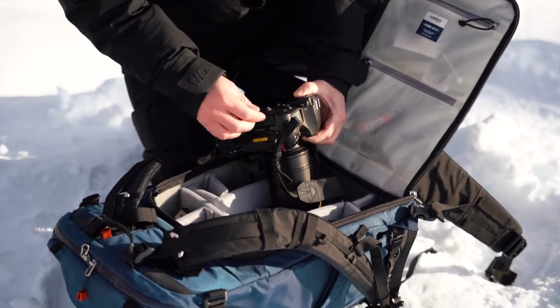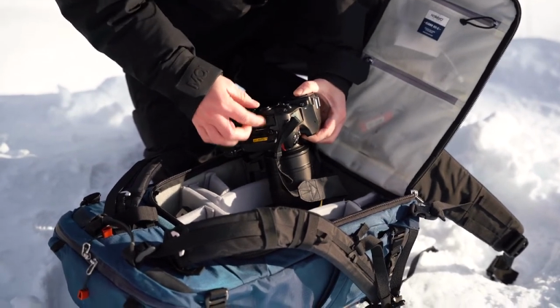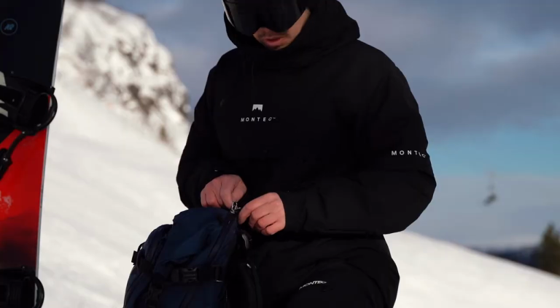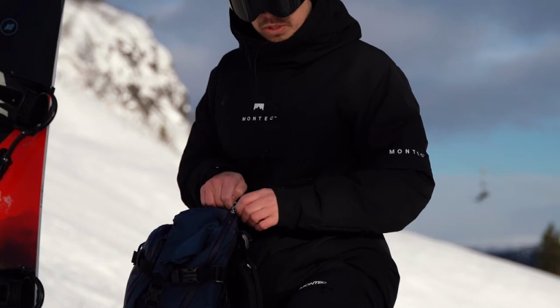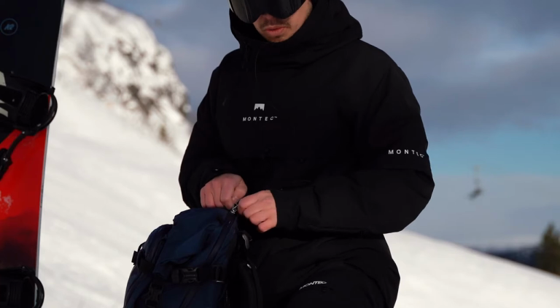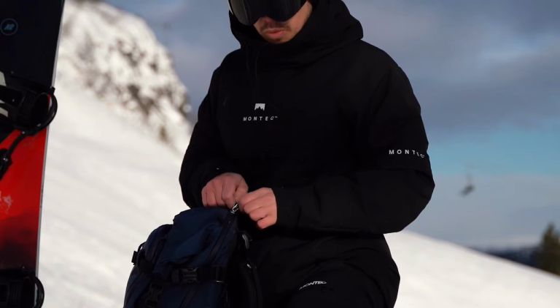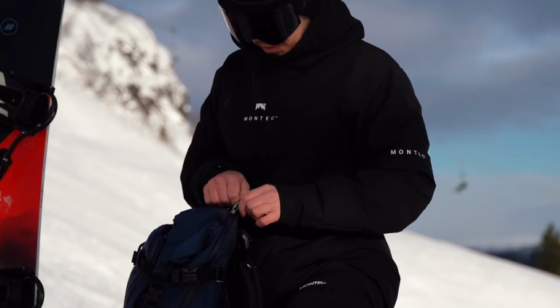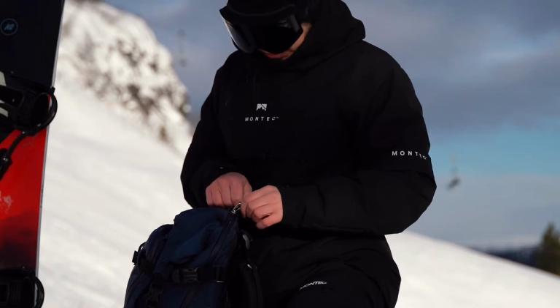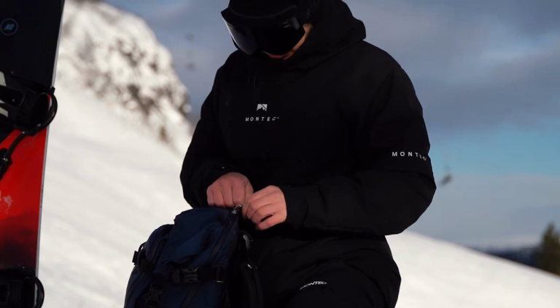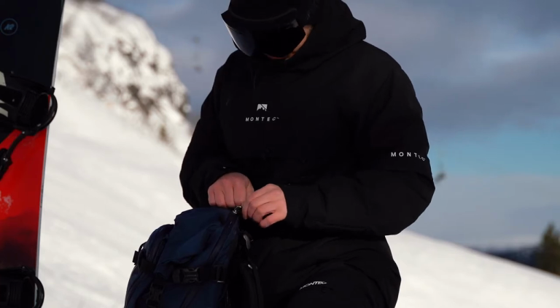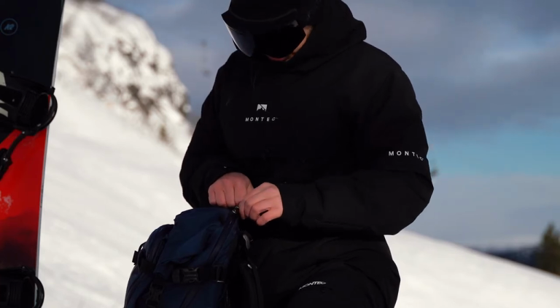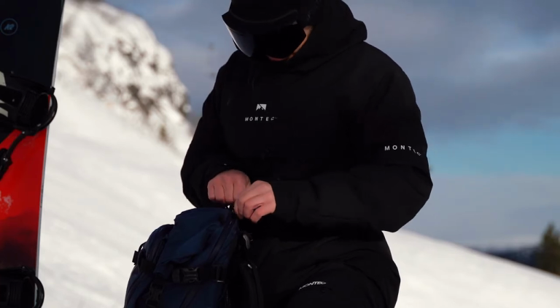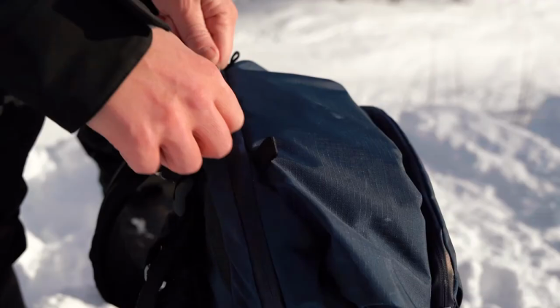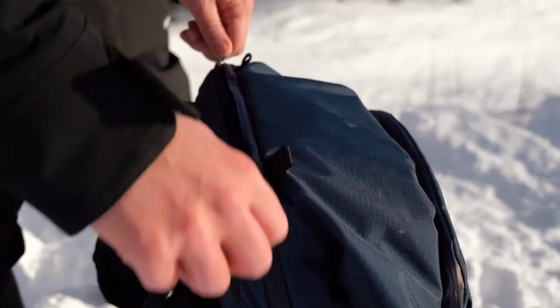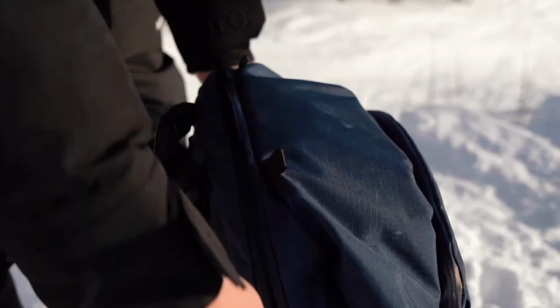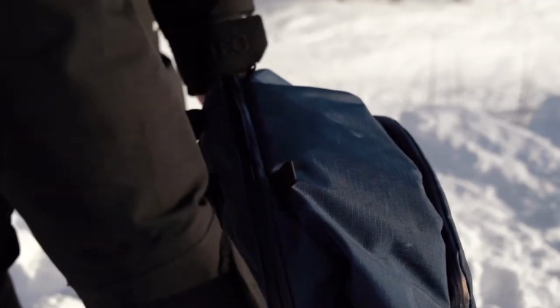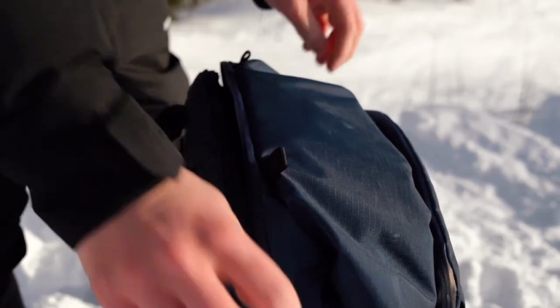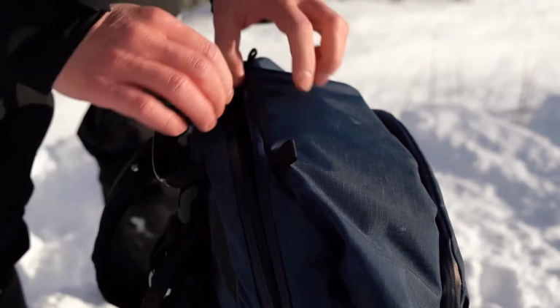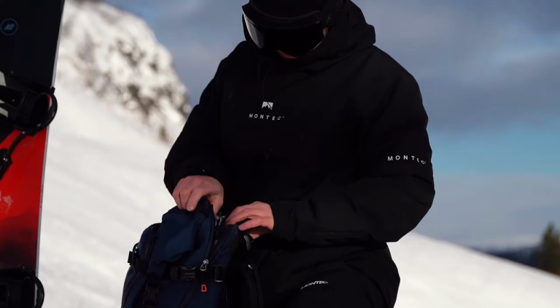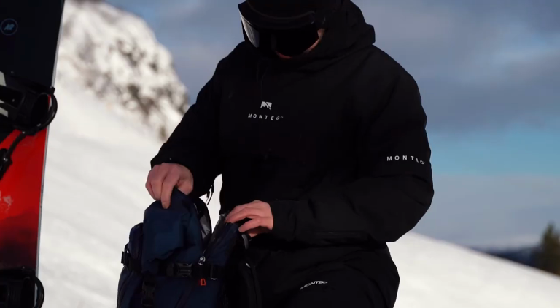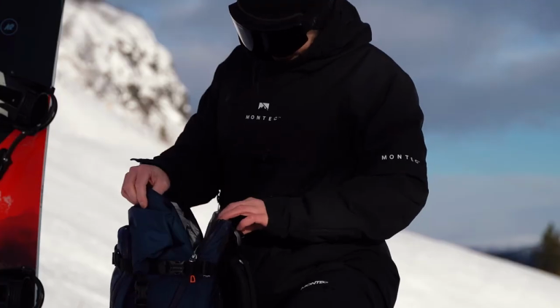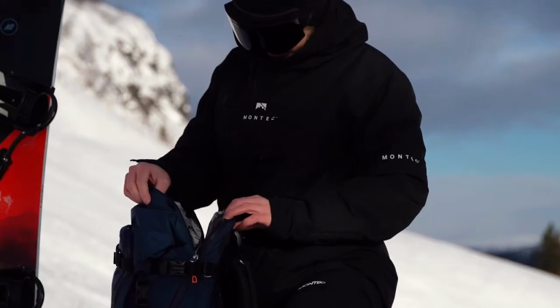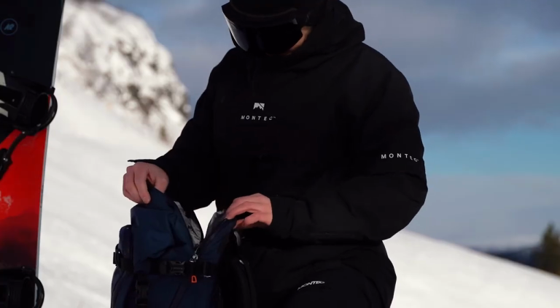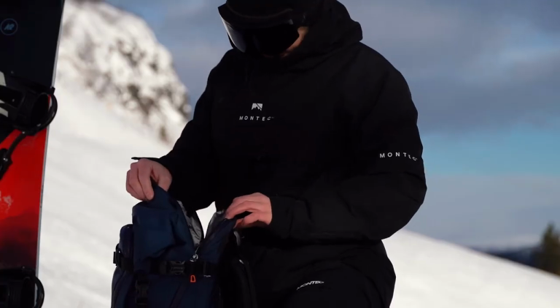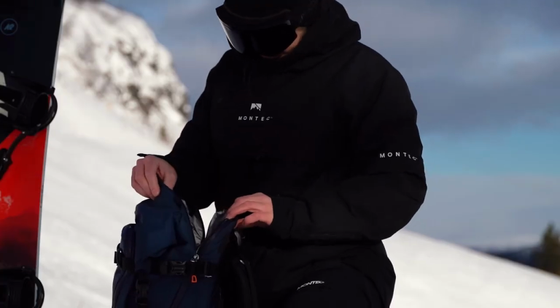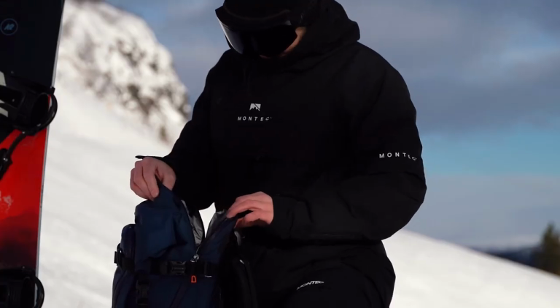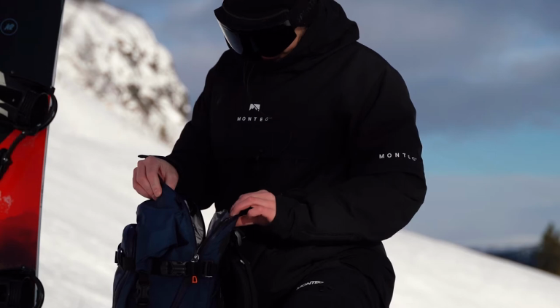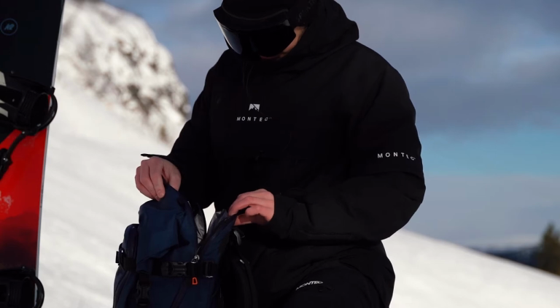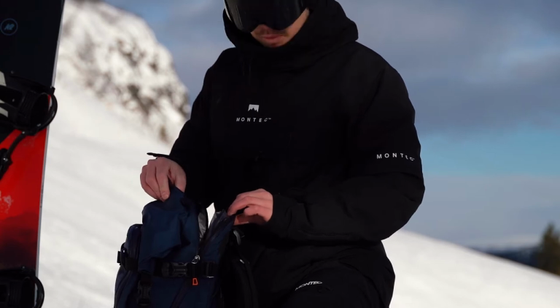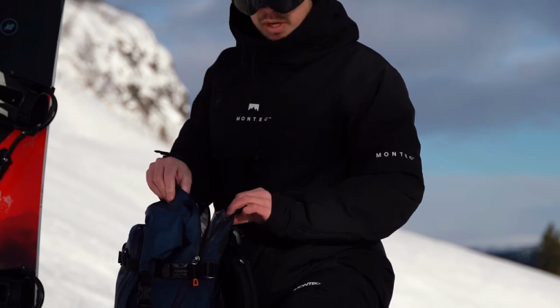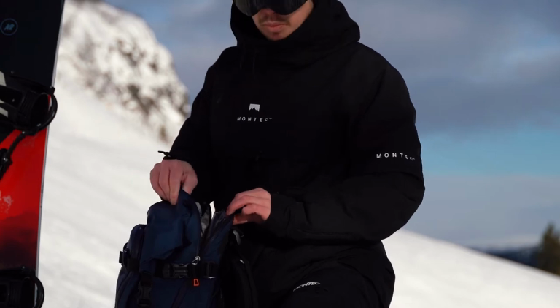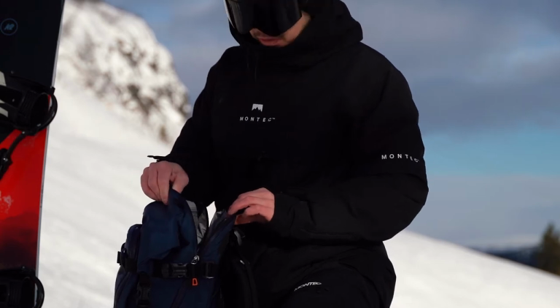It also opens here on the top, and here you can fit pretty much whatever you want.